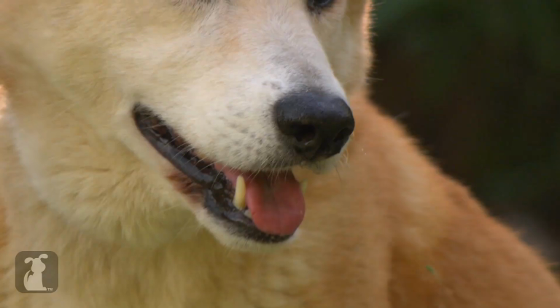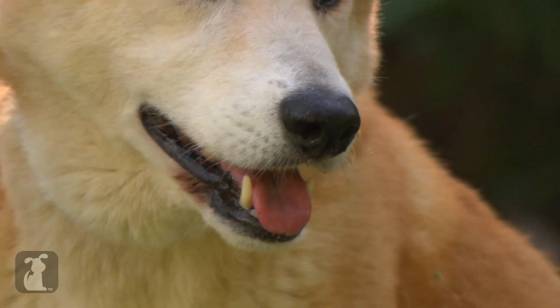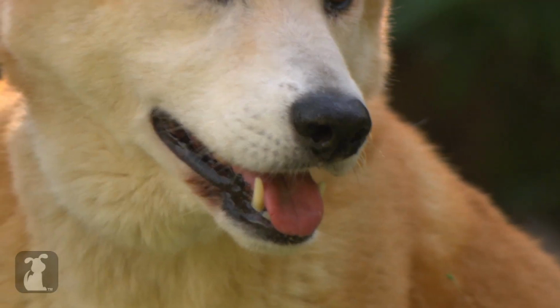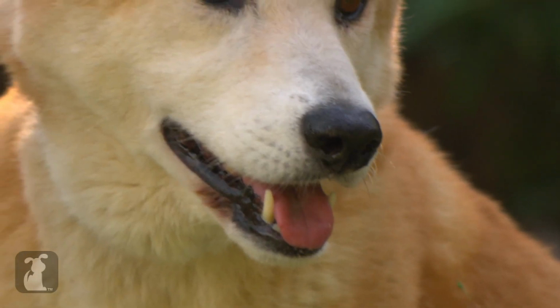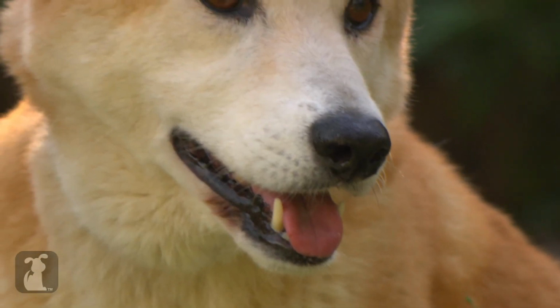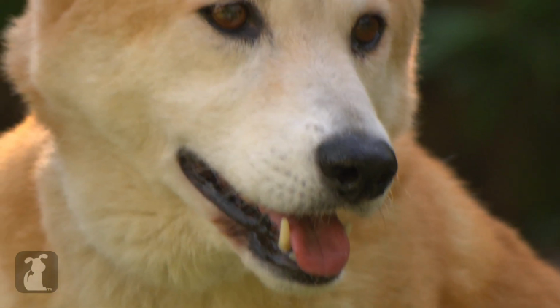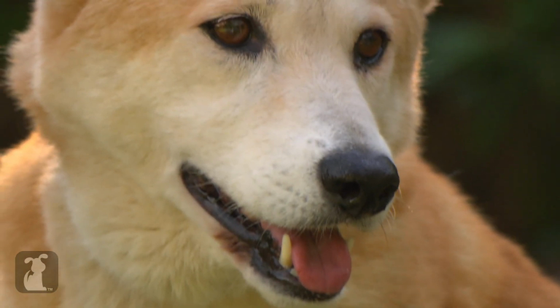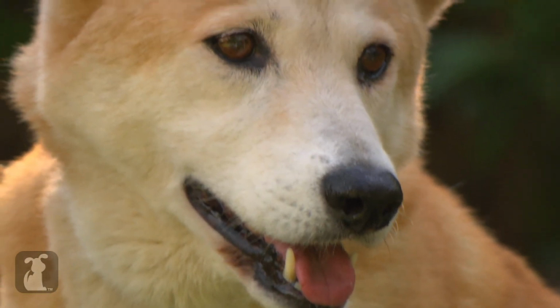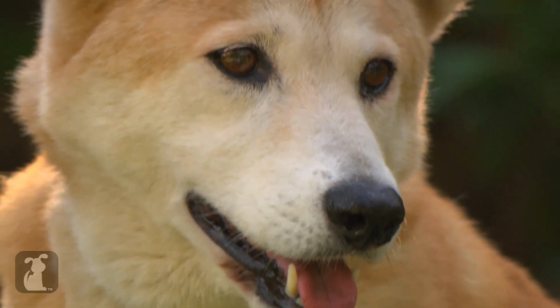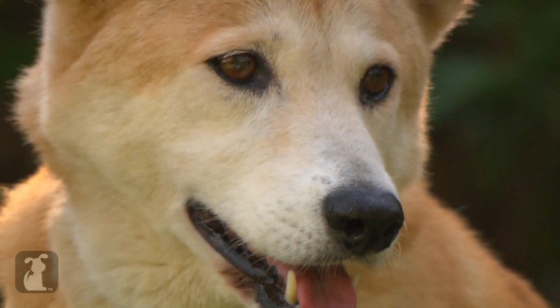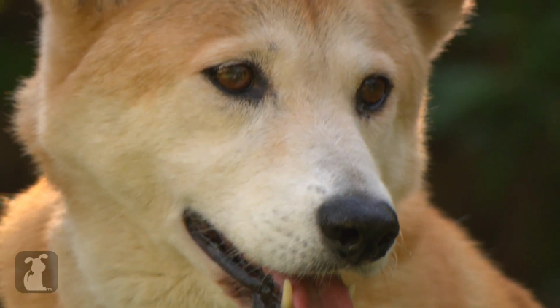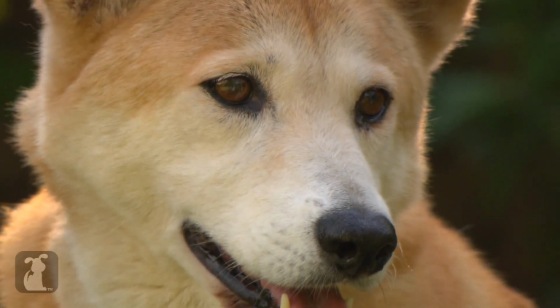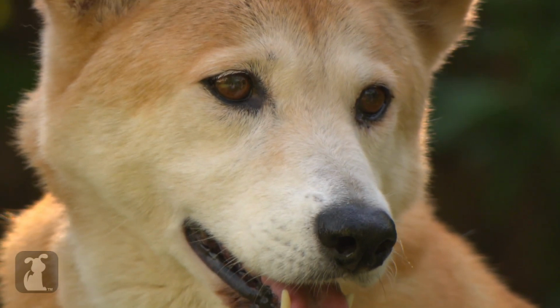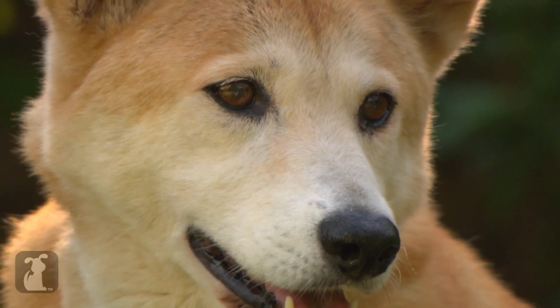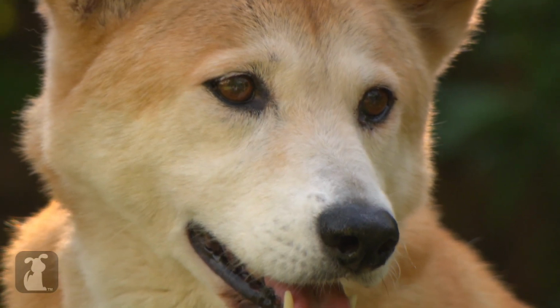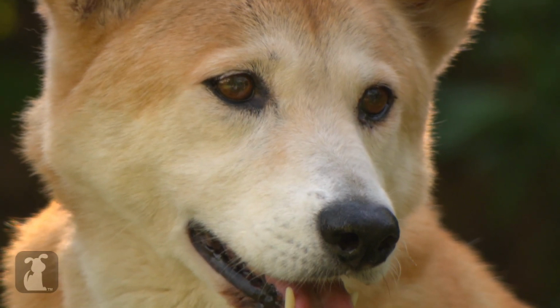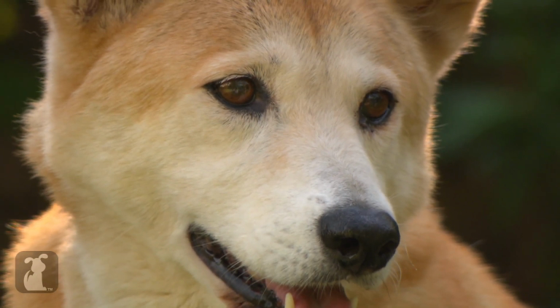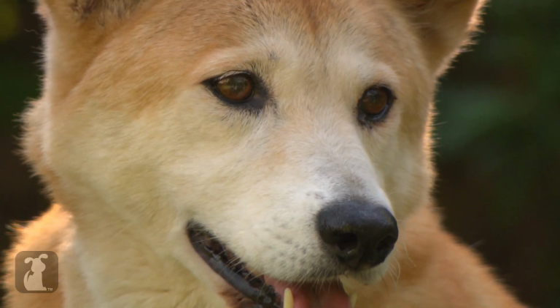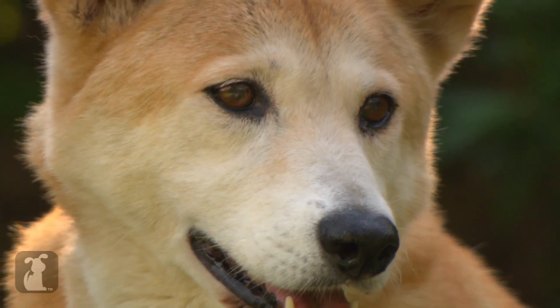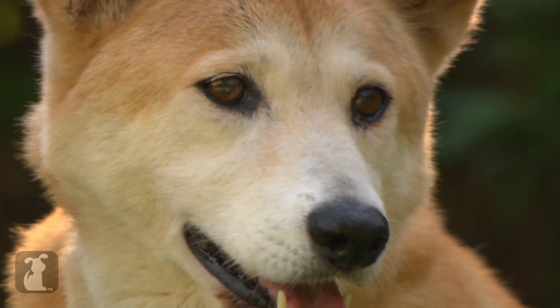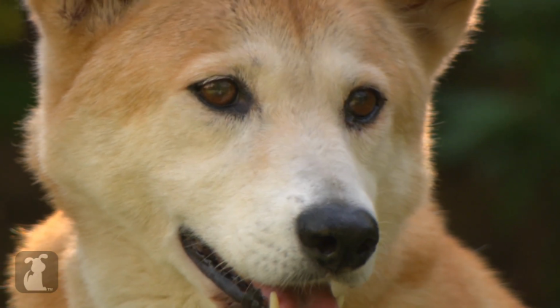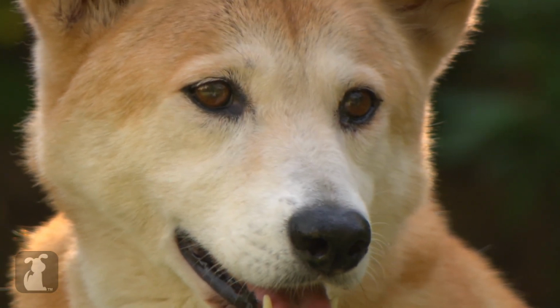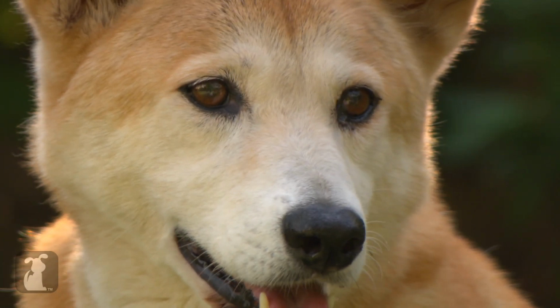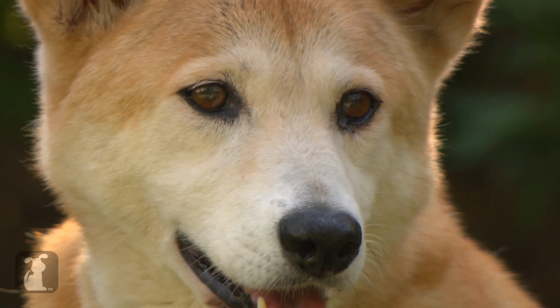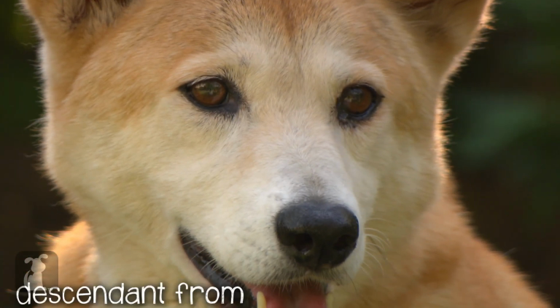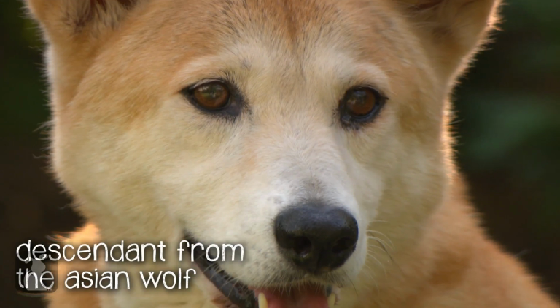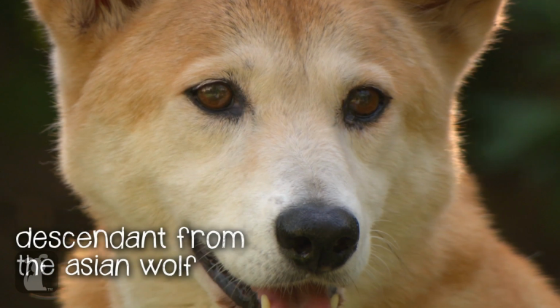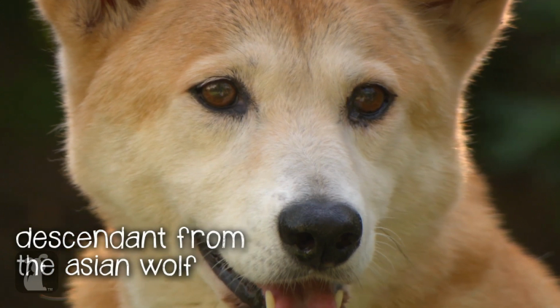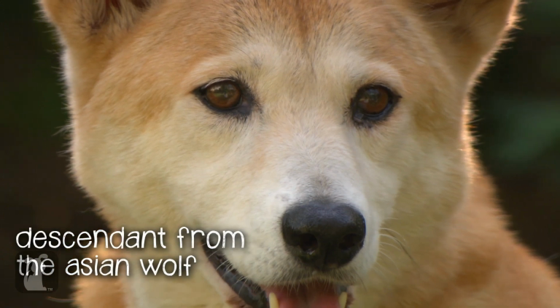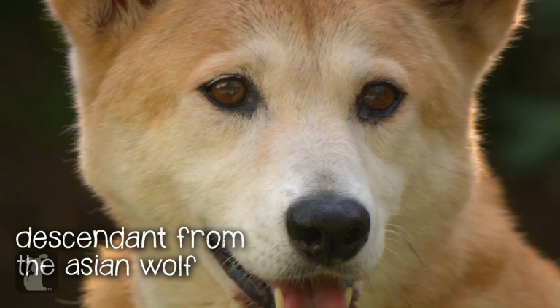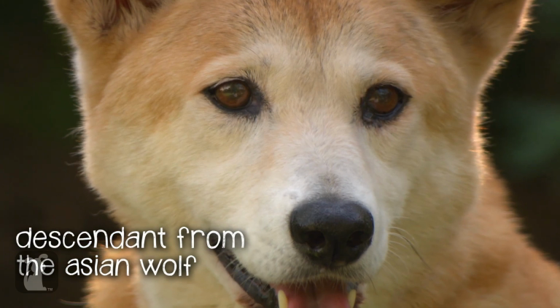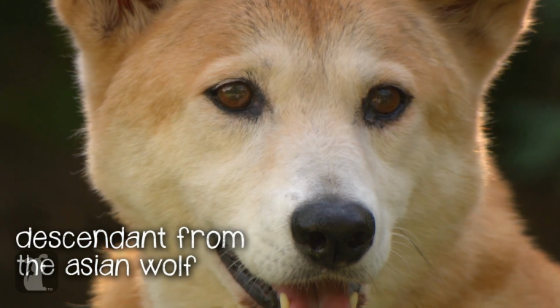Mia kind of looks like a dog. She's actually a descendant from the Asian wolf.